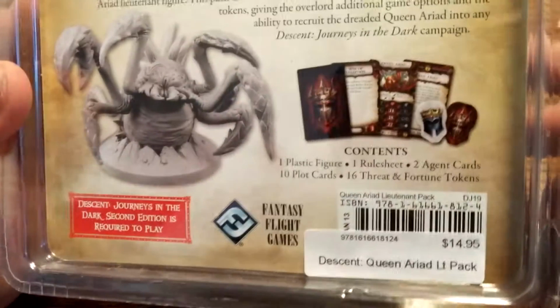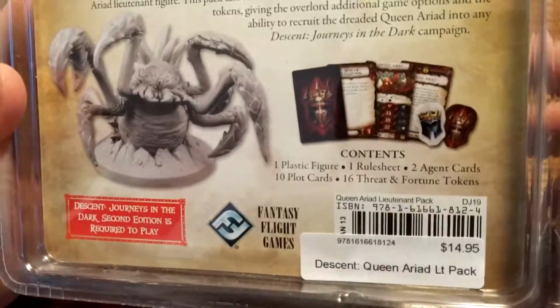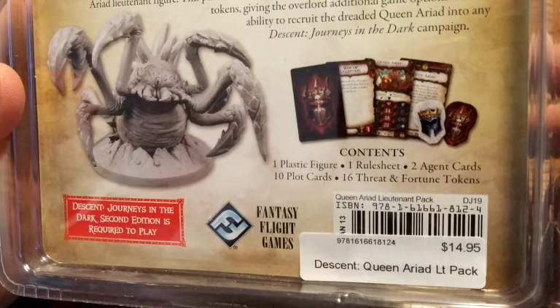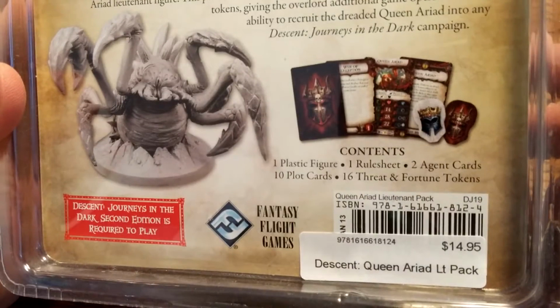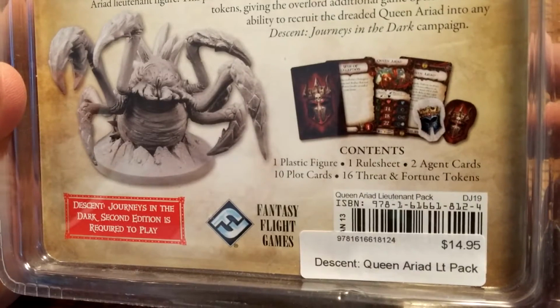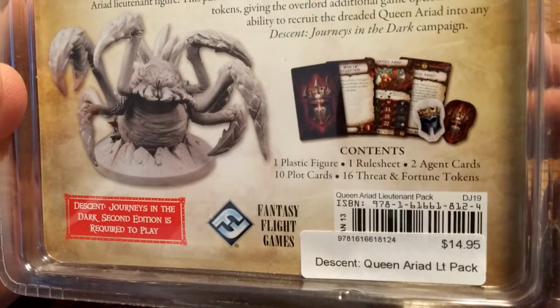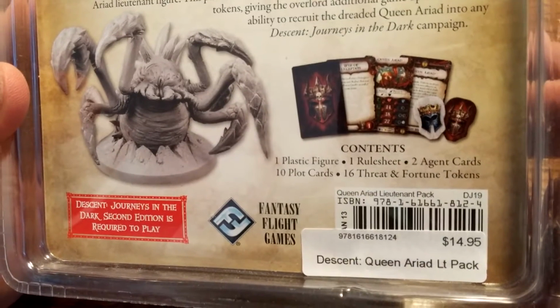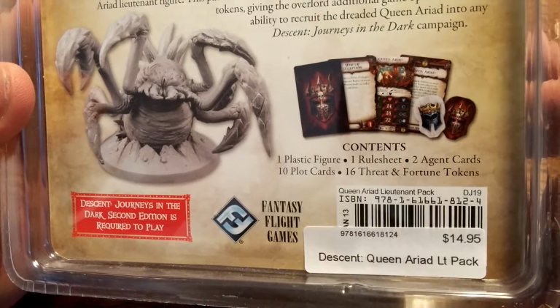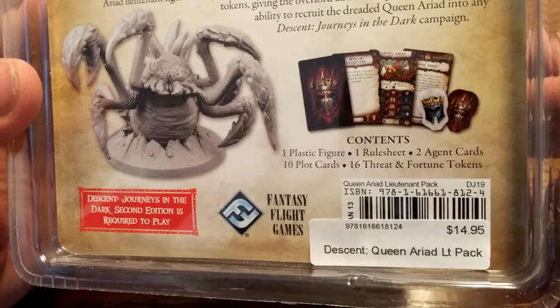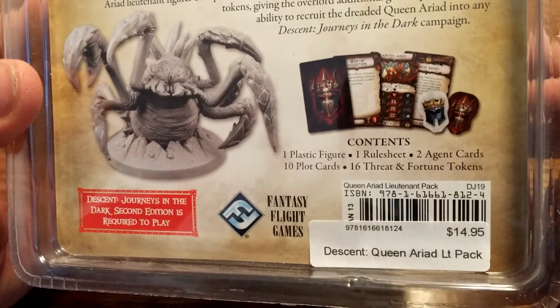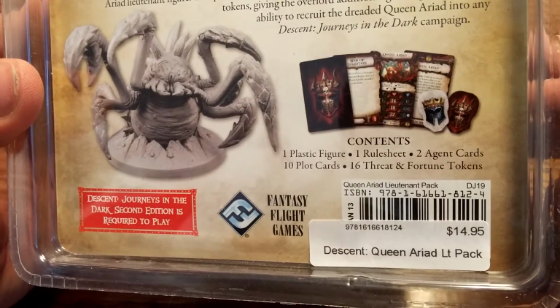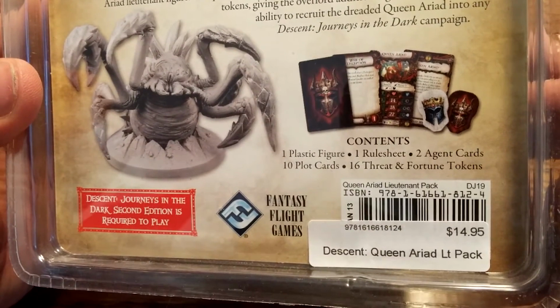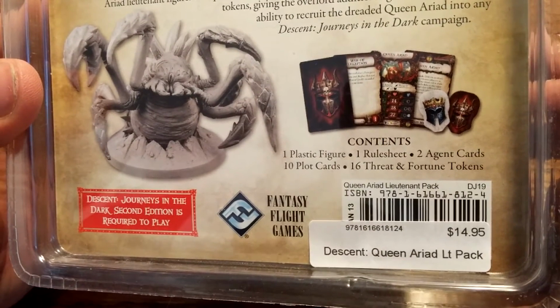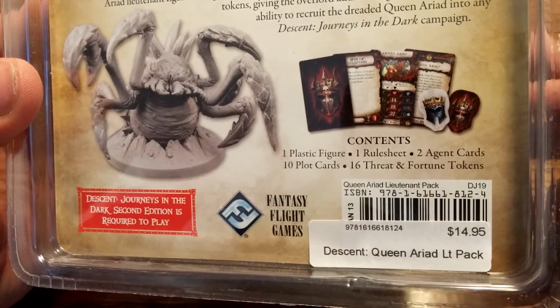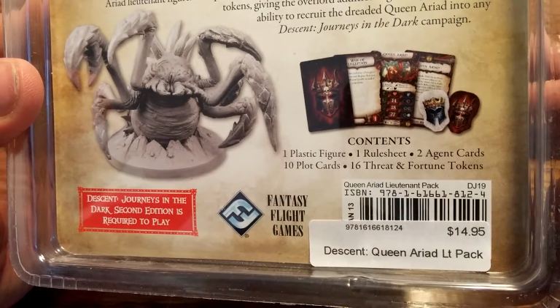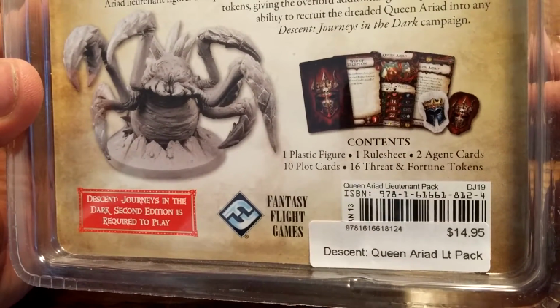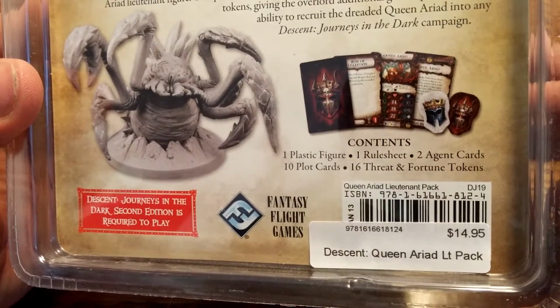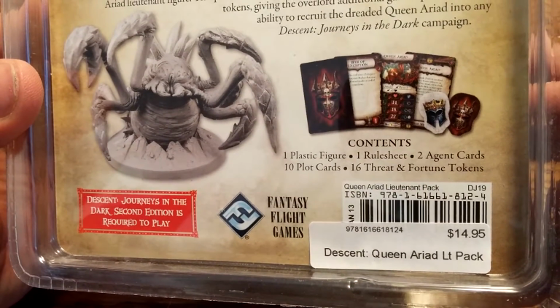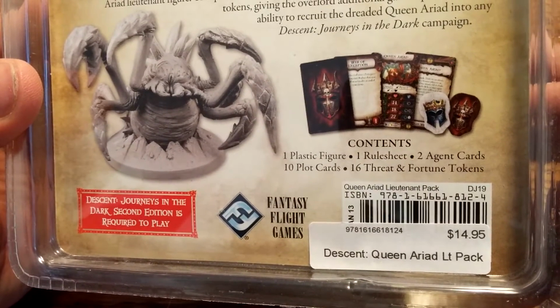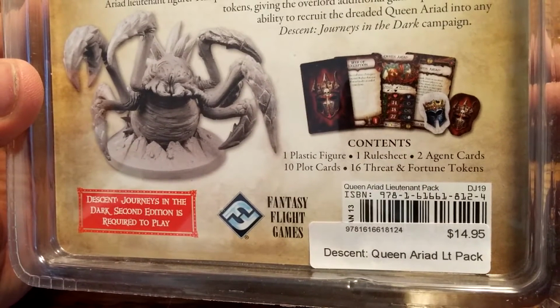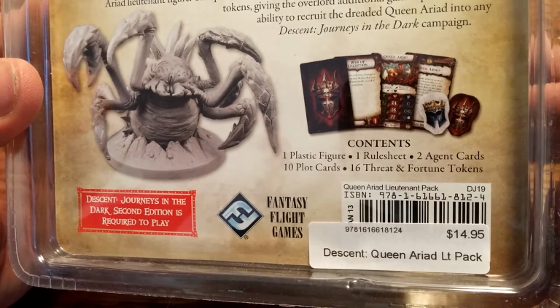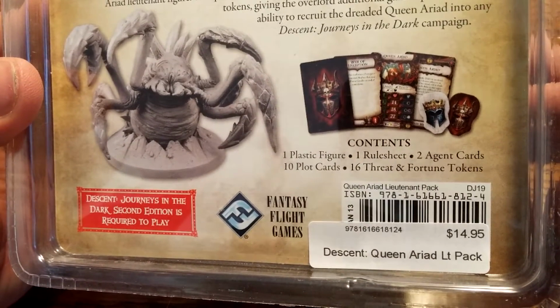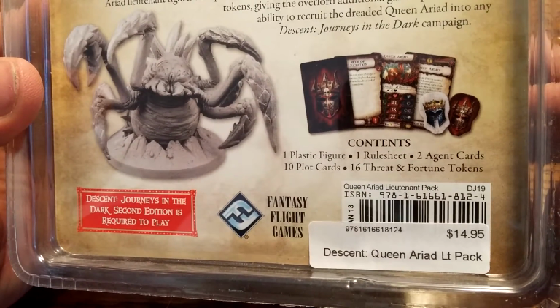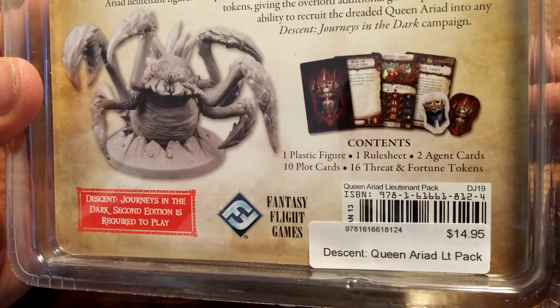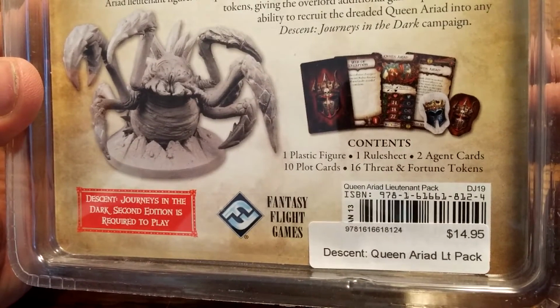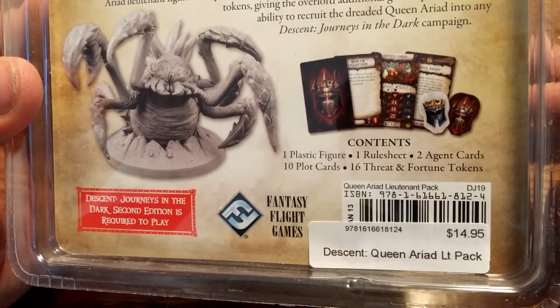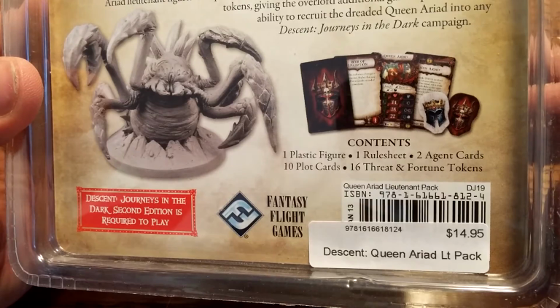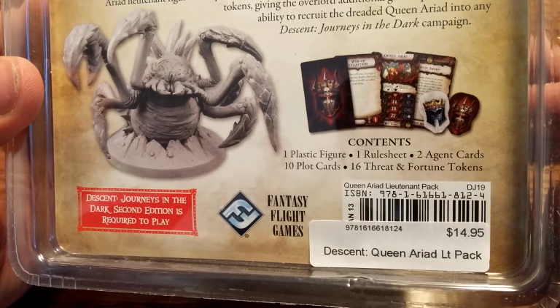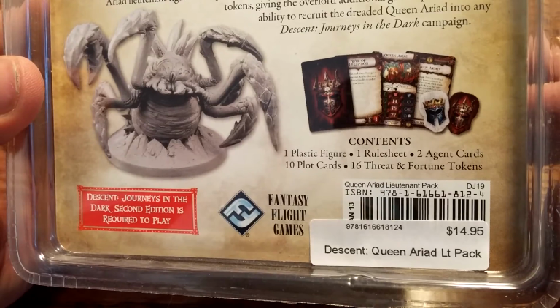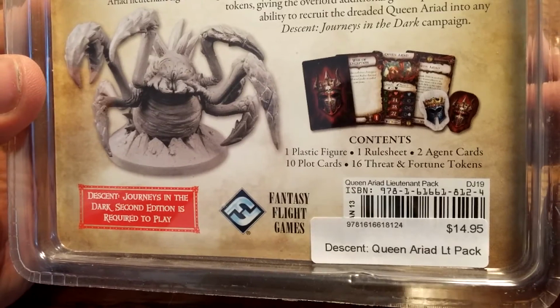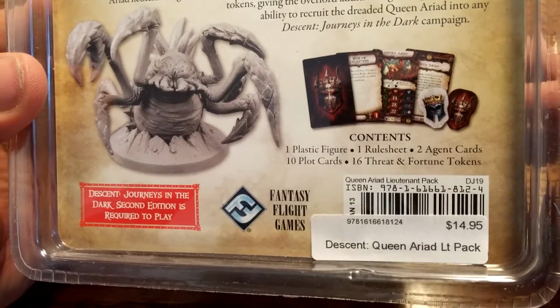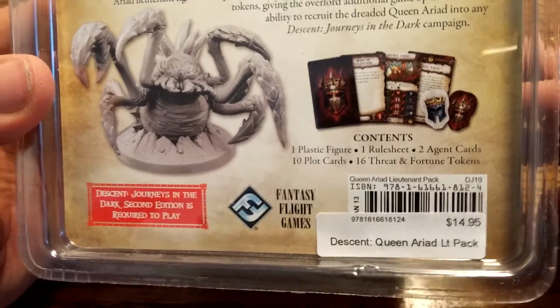In here we've got one plastic figure, one rule sheet, two agent cards, 10 plot cards, and 16 thread and fortune tokens.